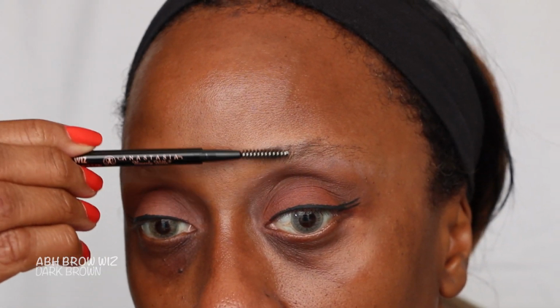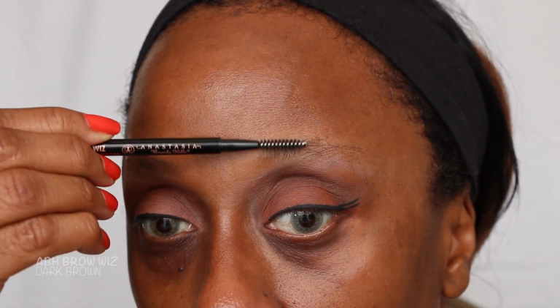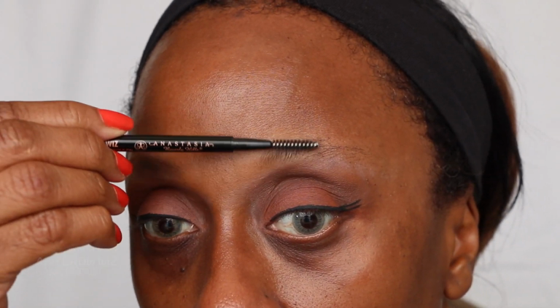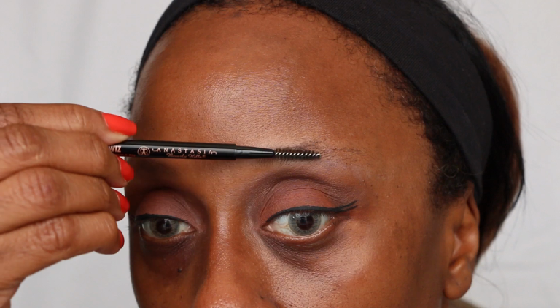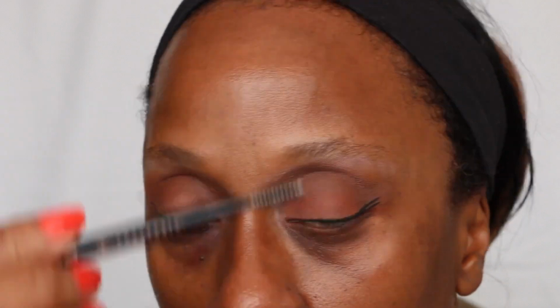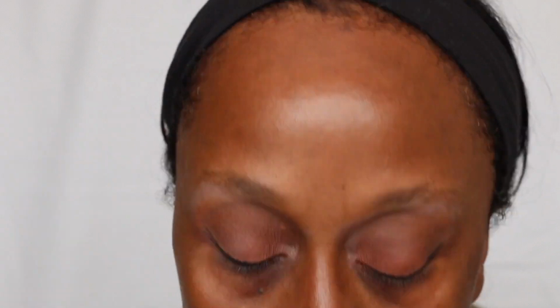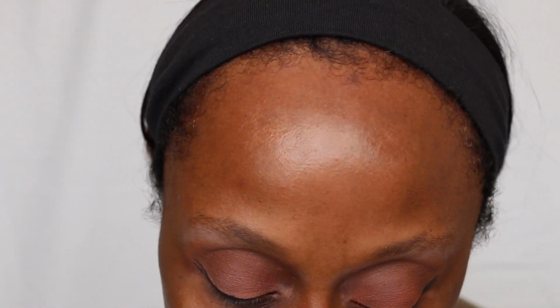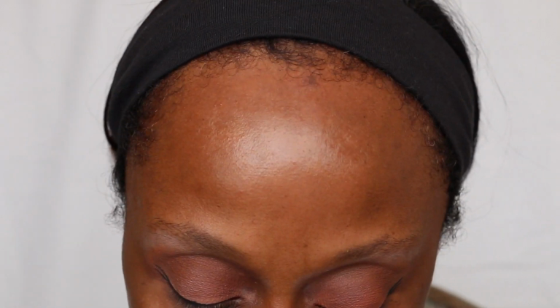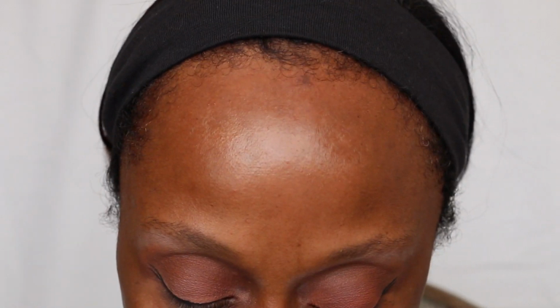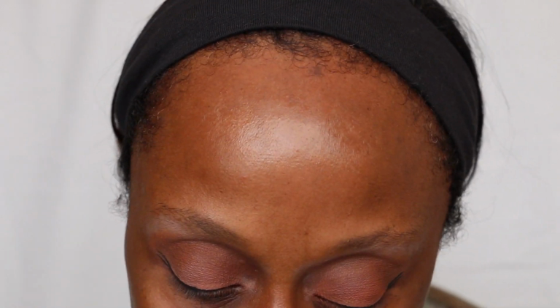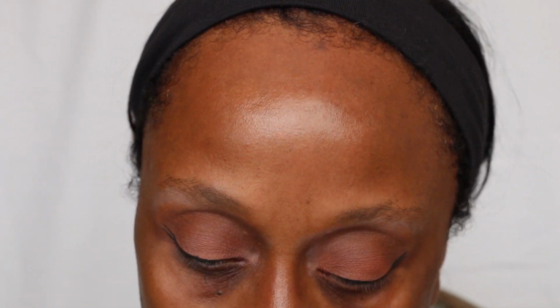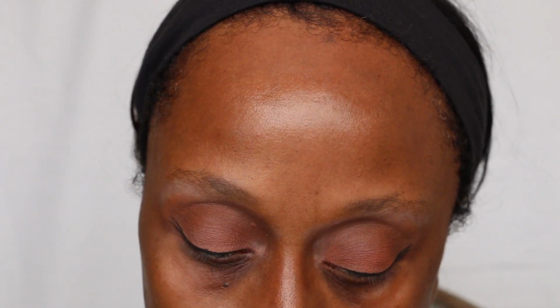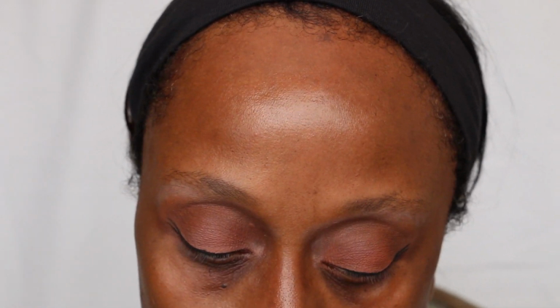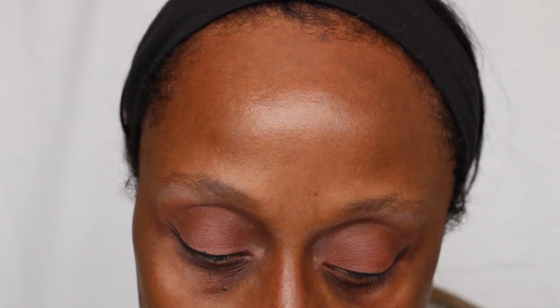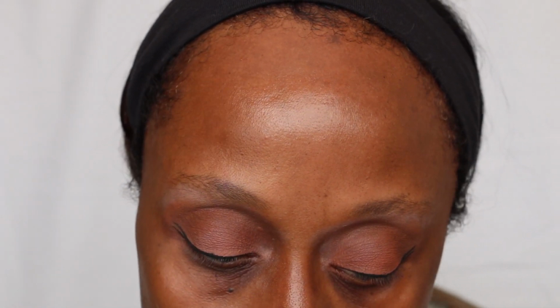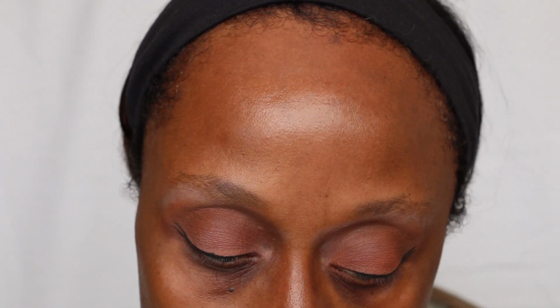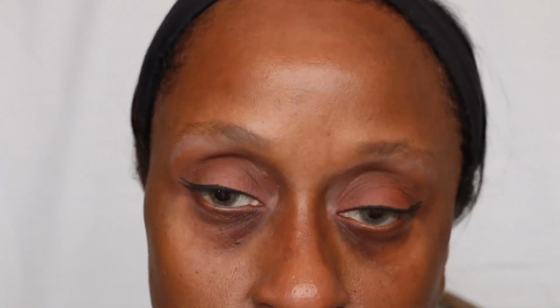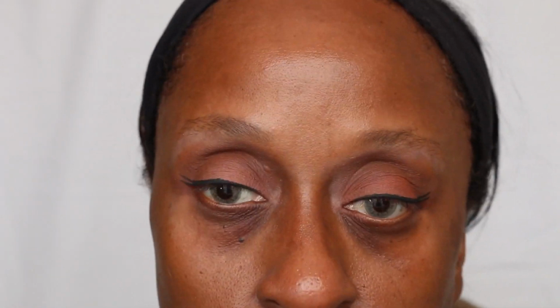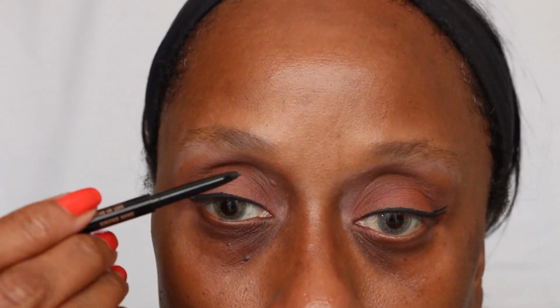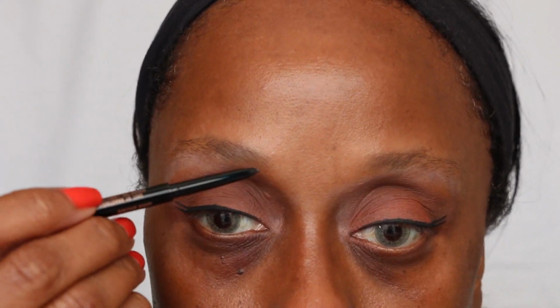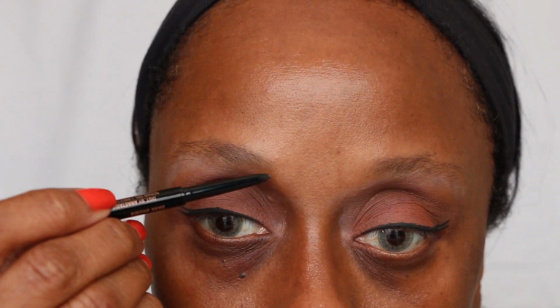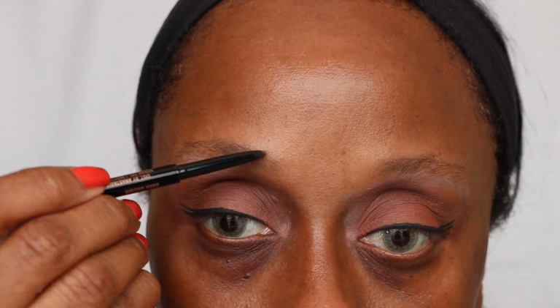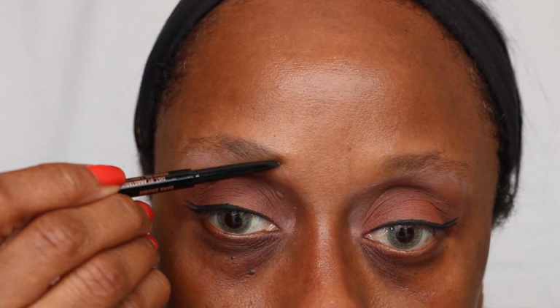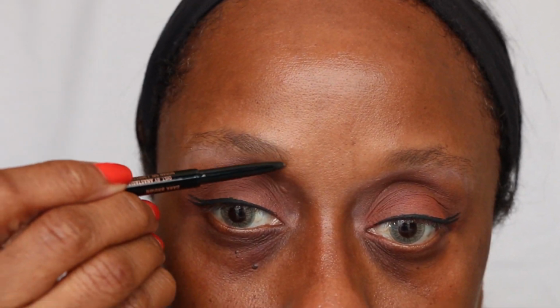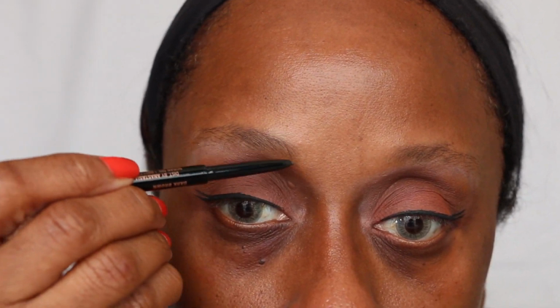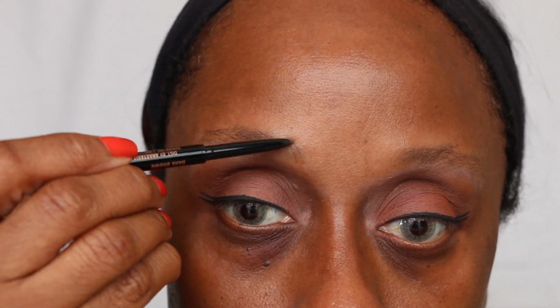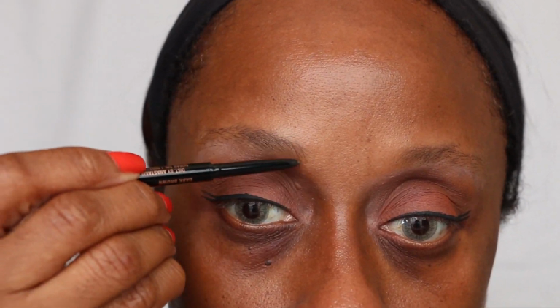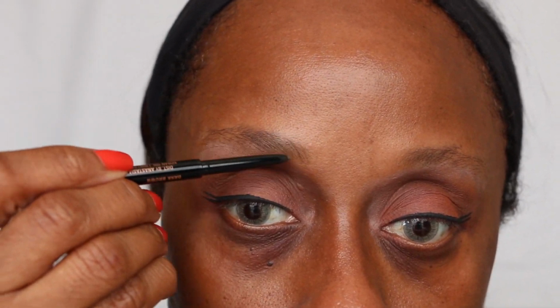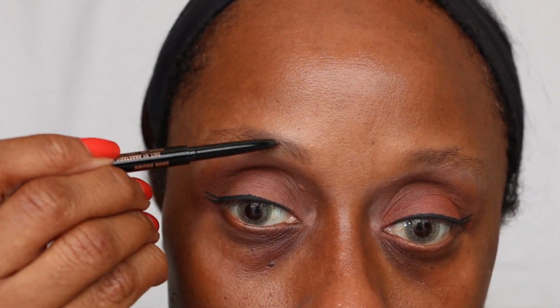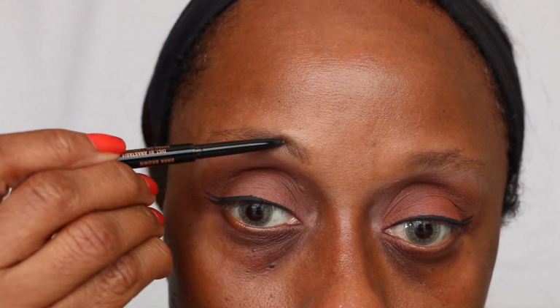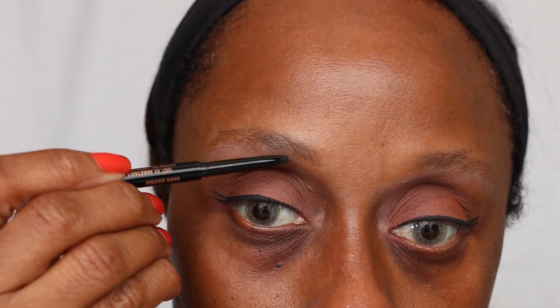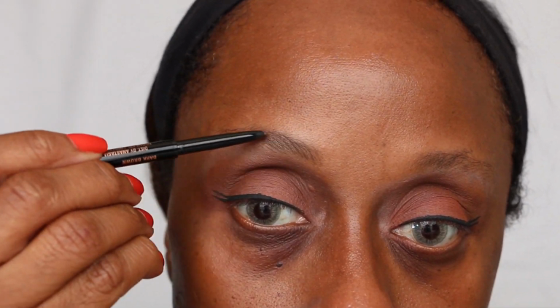I'm doing my brows with the Anastasia Beverly Hills Brow product.